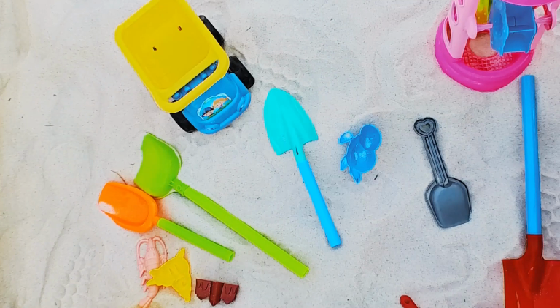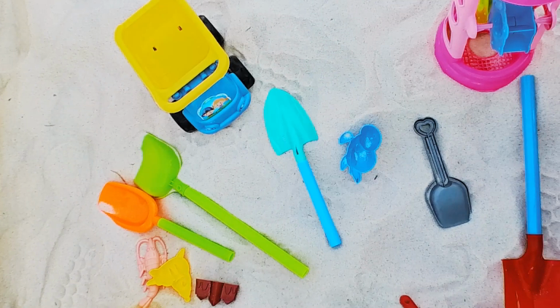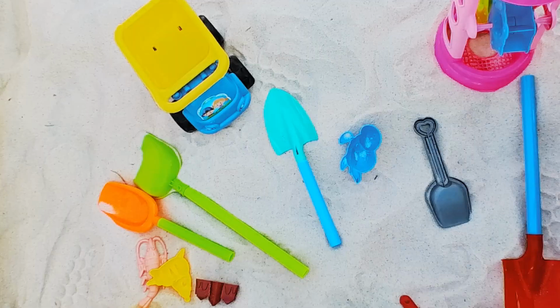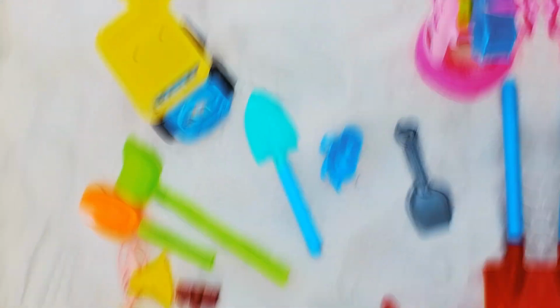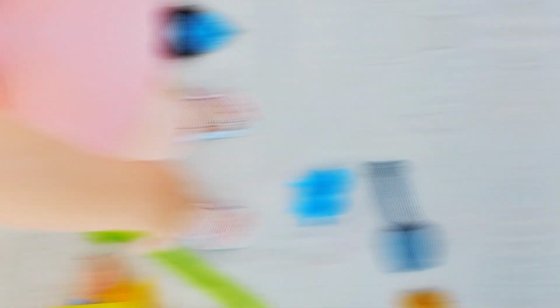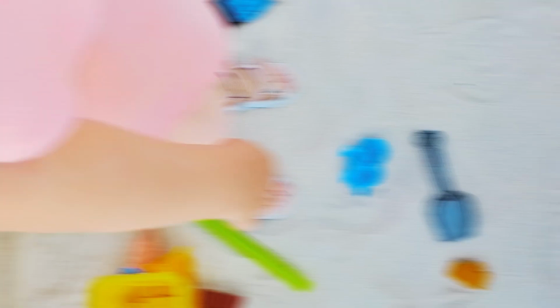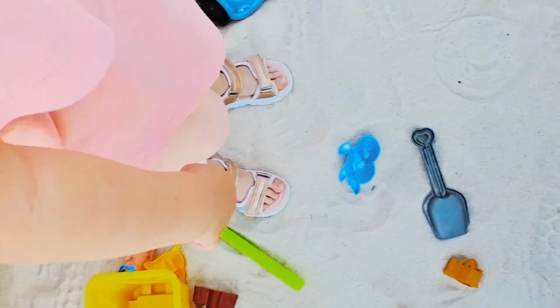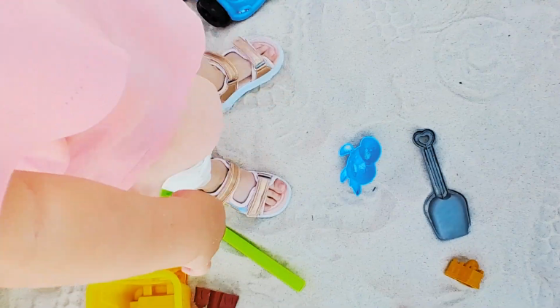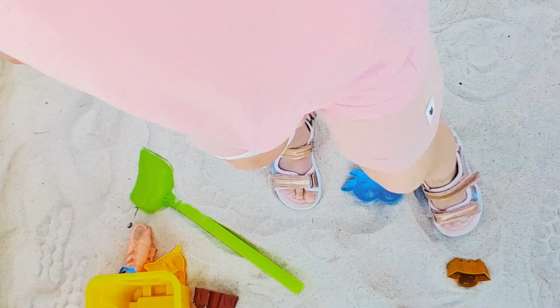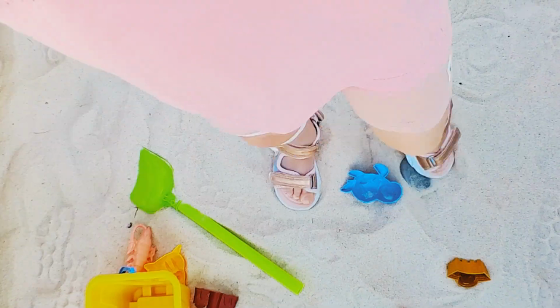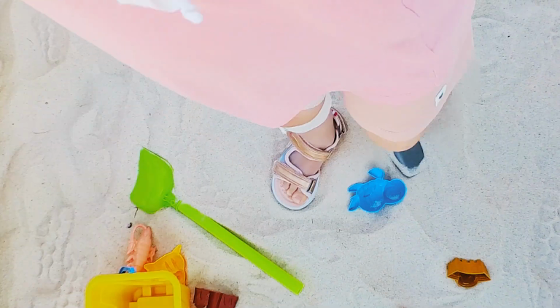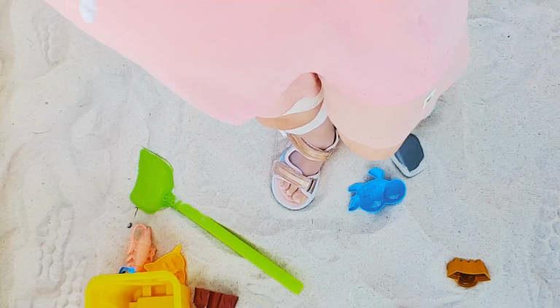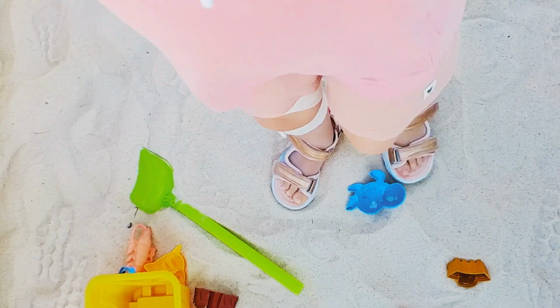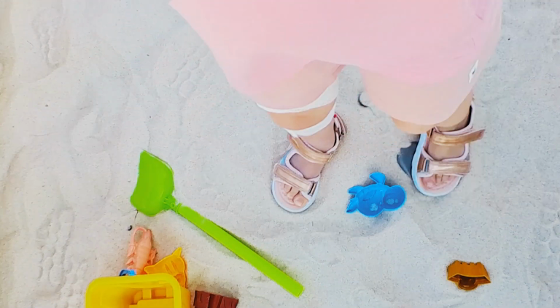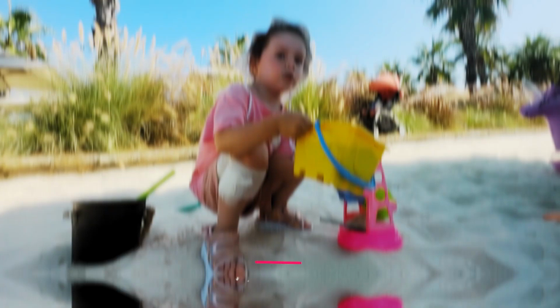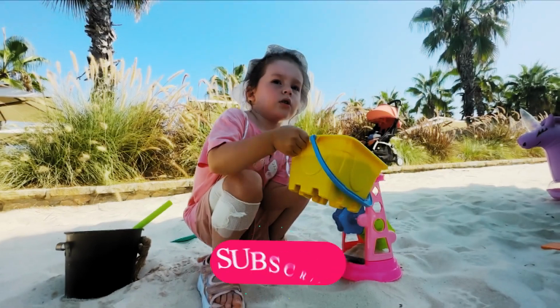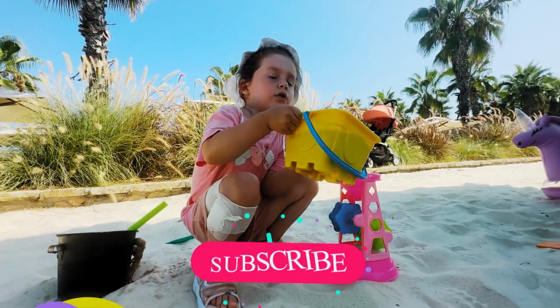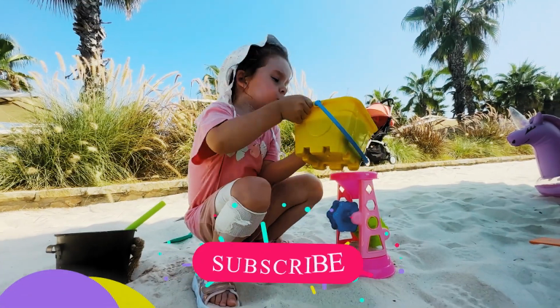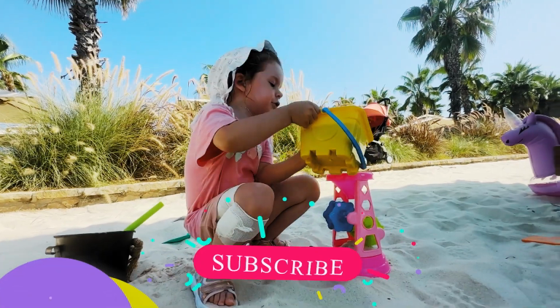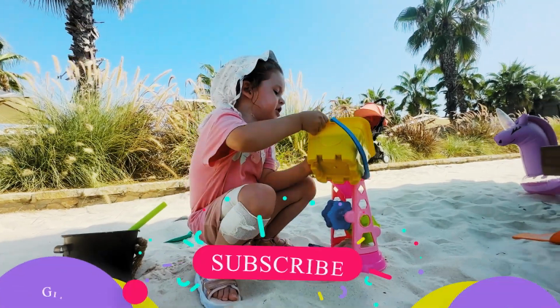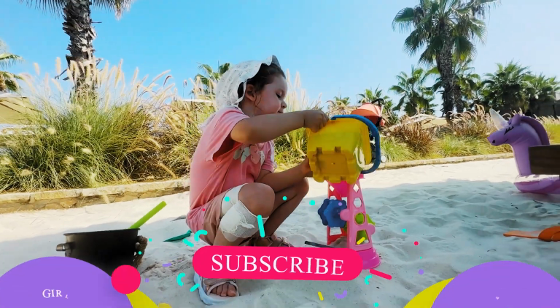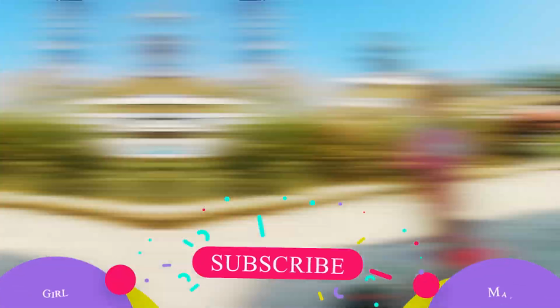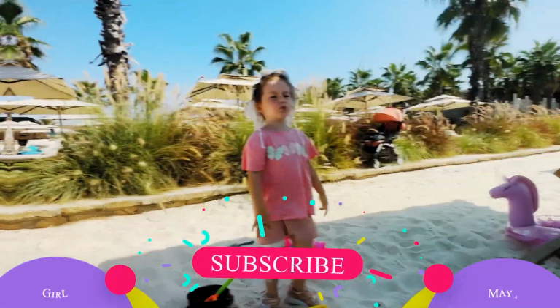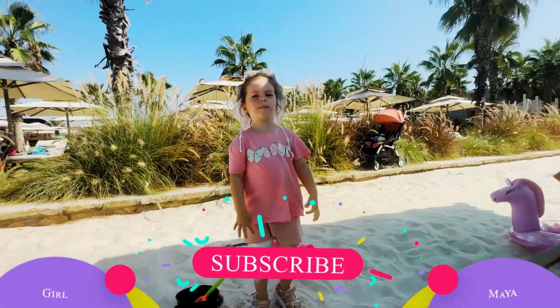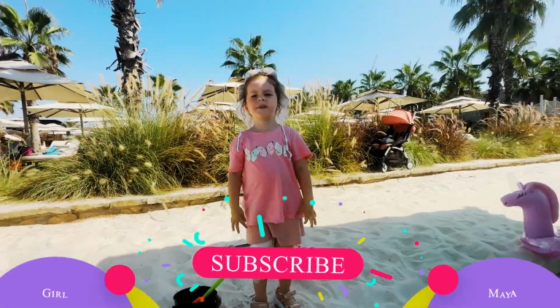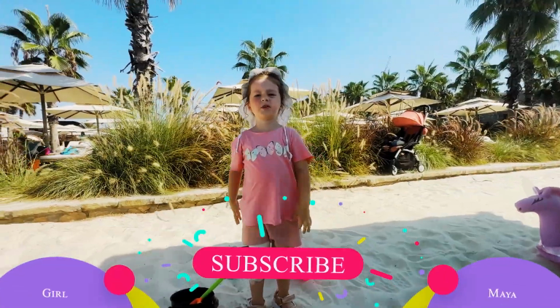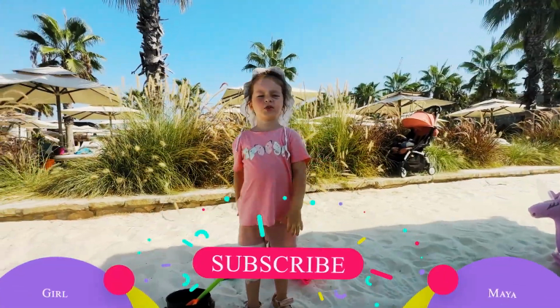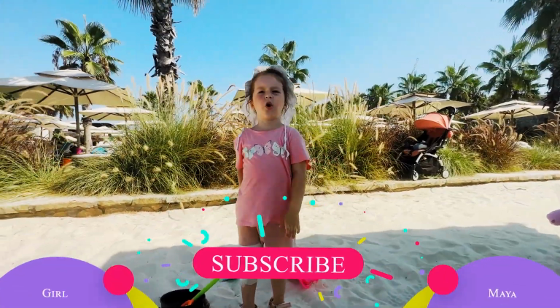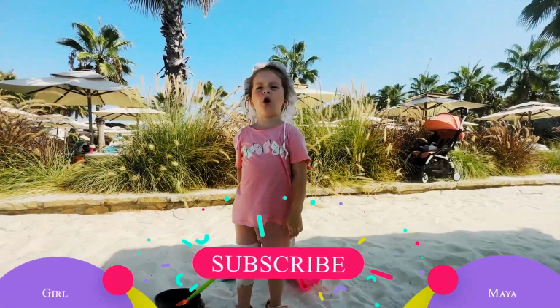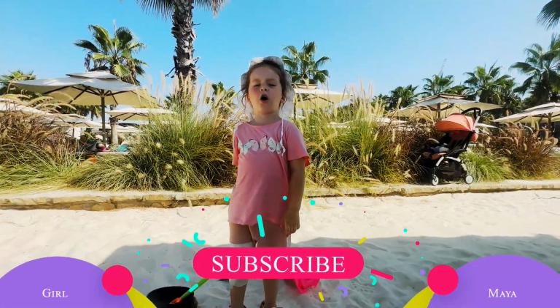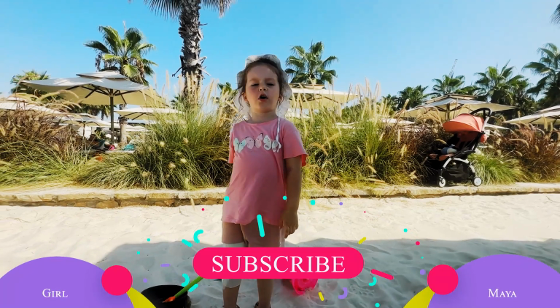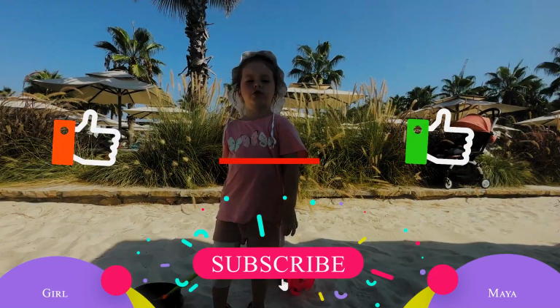And that's all for today! Thank you for watching and see you in the next video! Bye-bye! Subscribe!